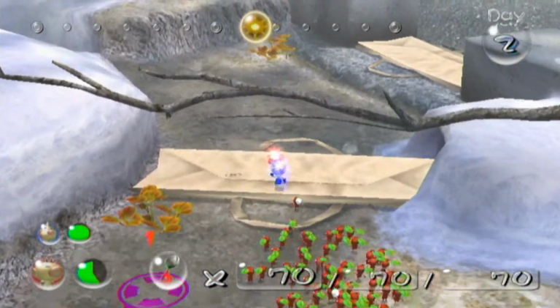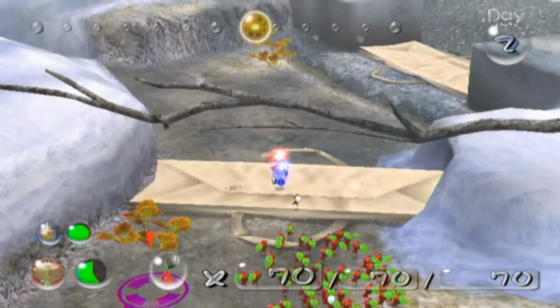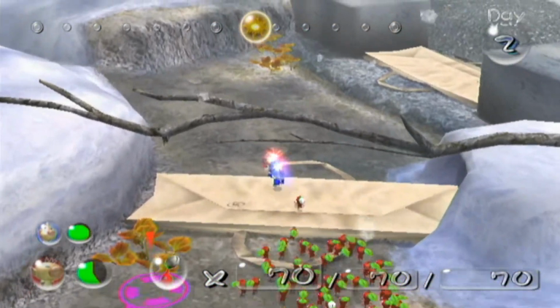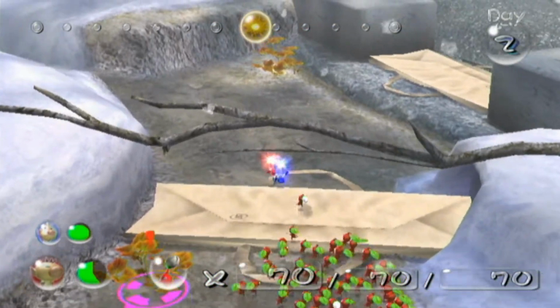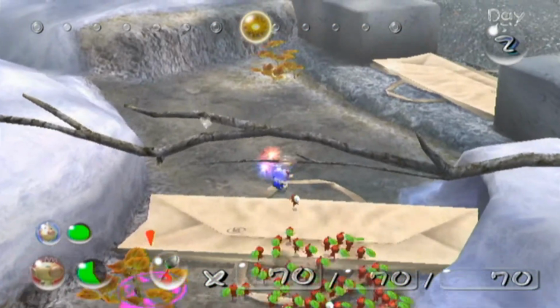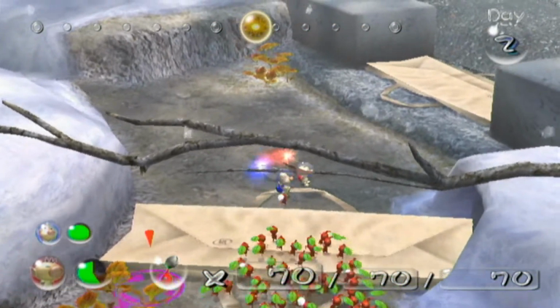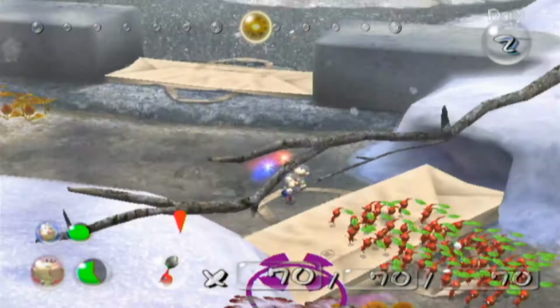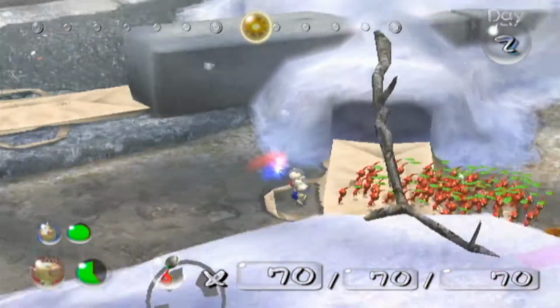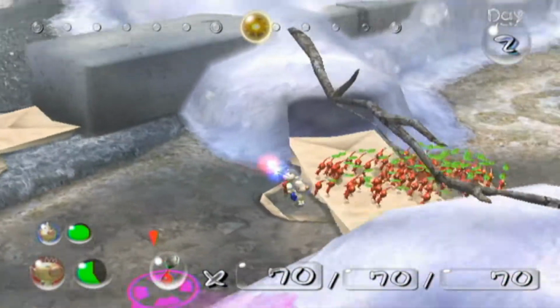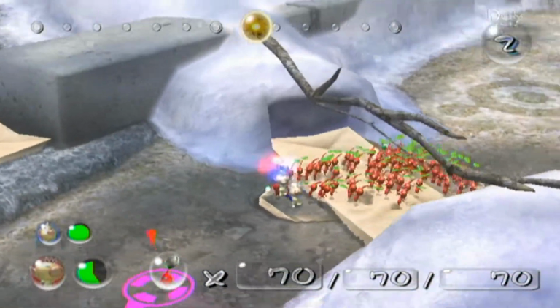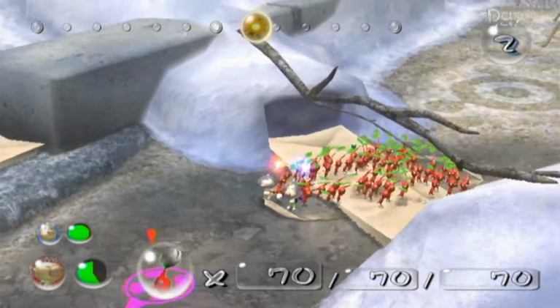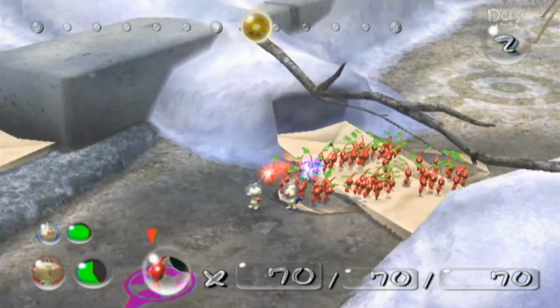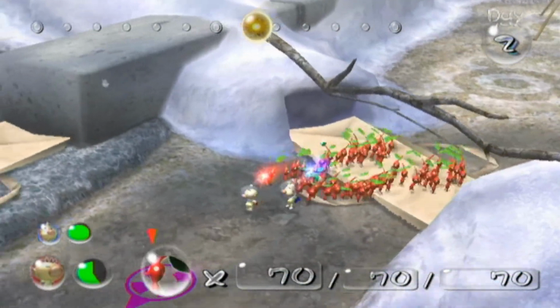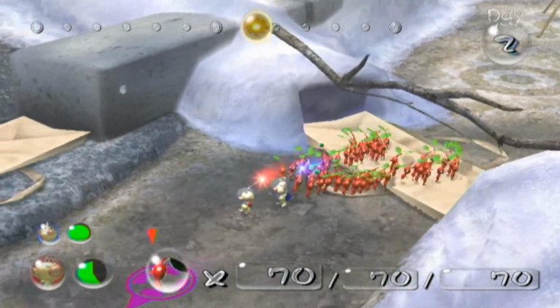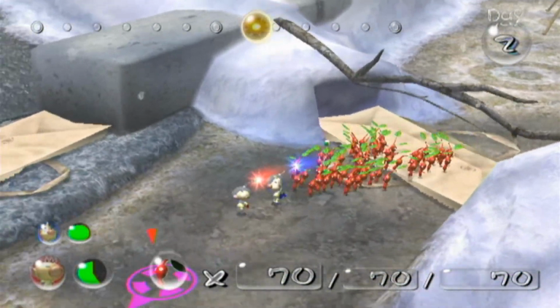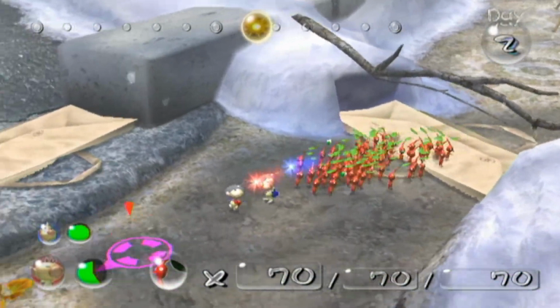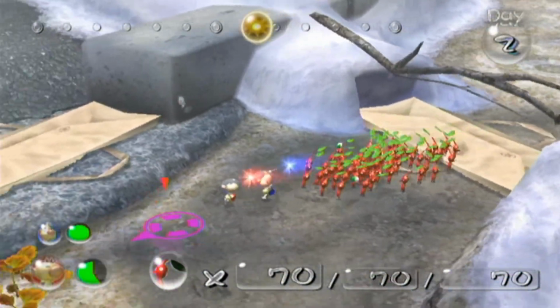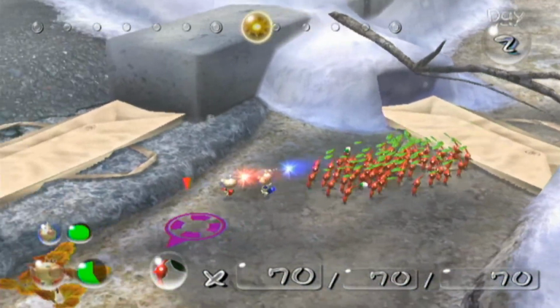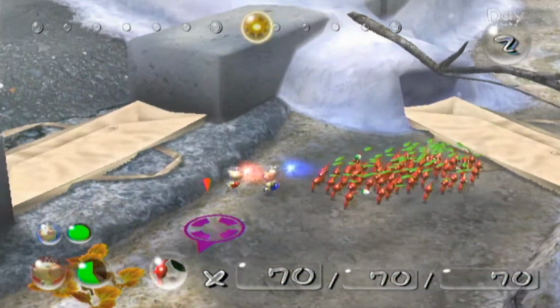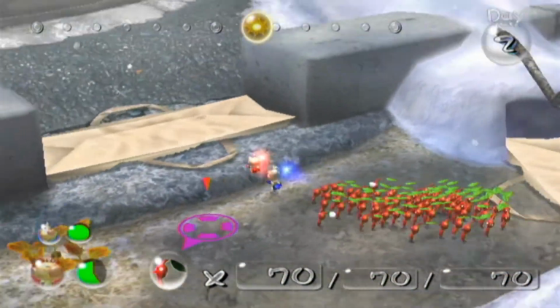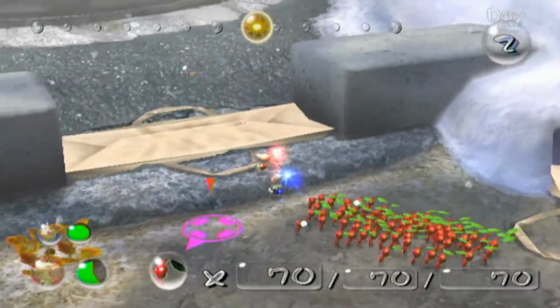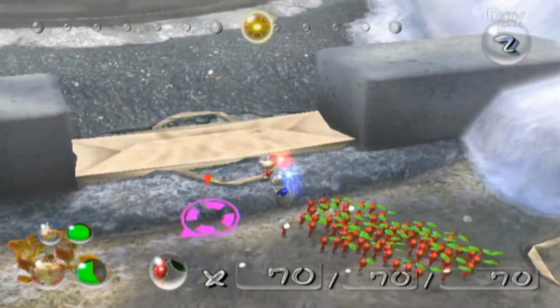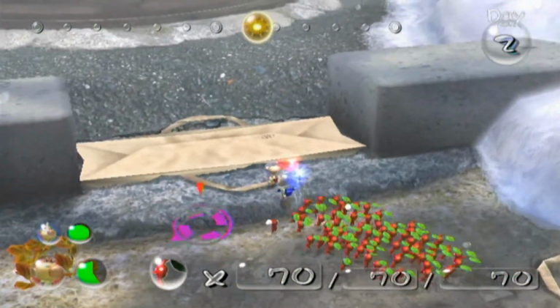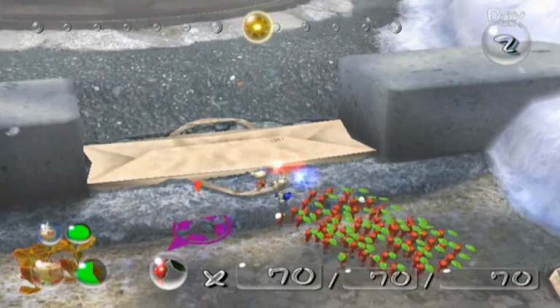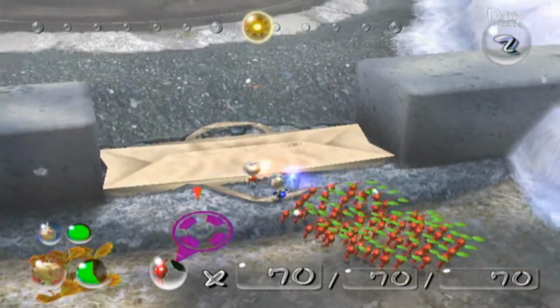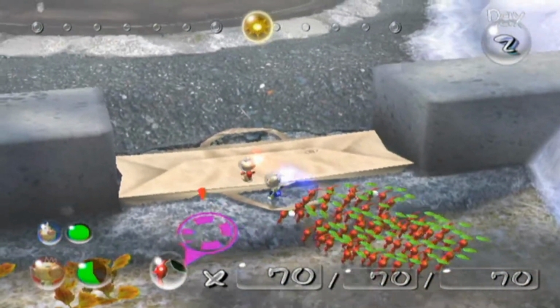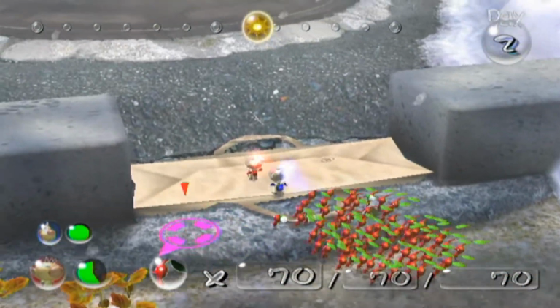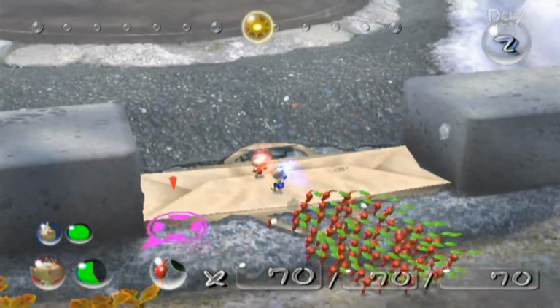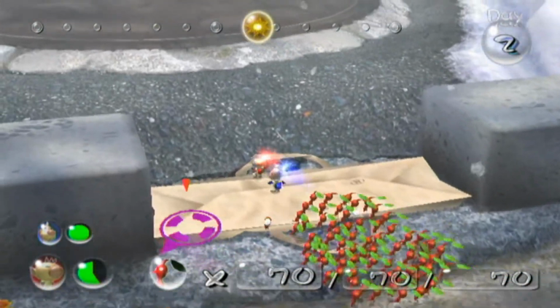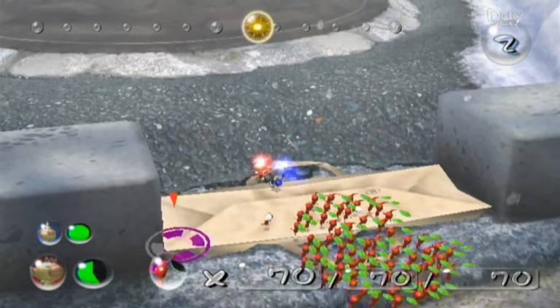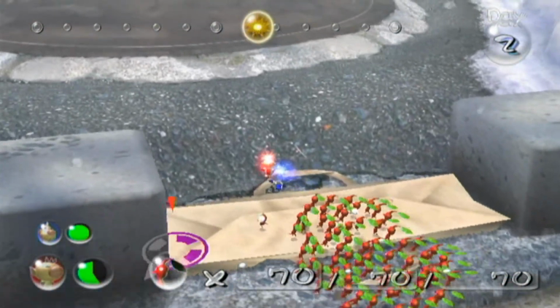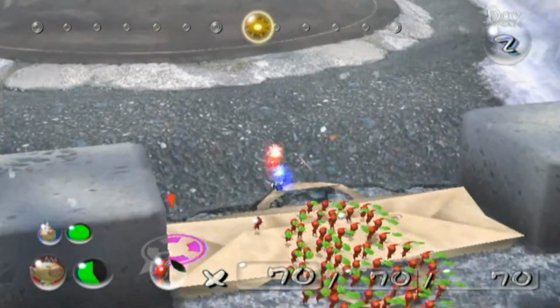So we got 65 now, going to change to 70. I'm not going to leave them underground because that will waste too much time and the day will end. We're just going to hurry up and pluck all these Pikmin. Hopefully you guys understand the controls — I guess I didn't explain that properly in the first episode because my commentary was really bad.